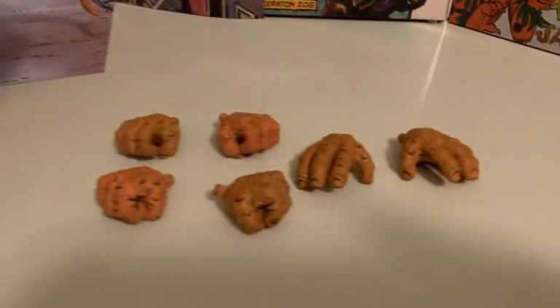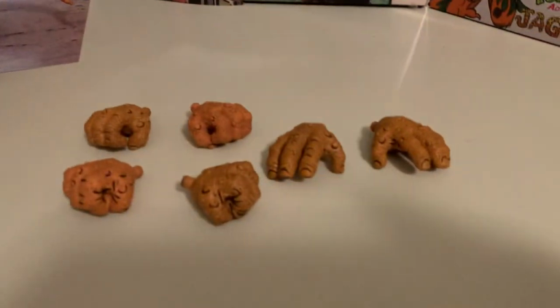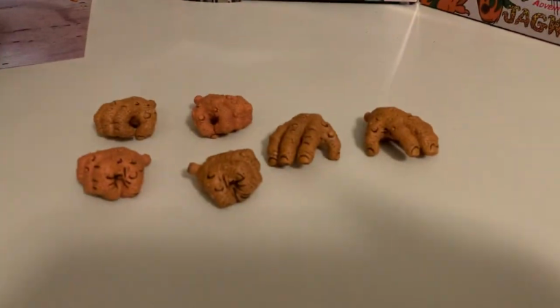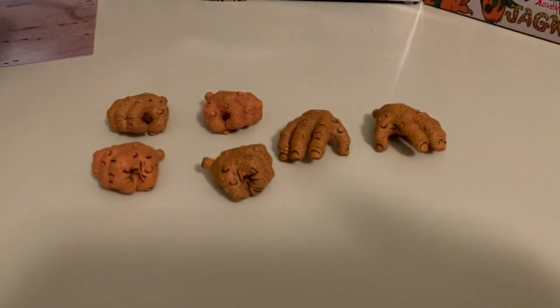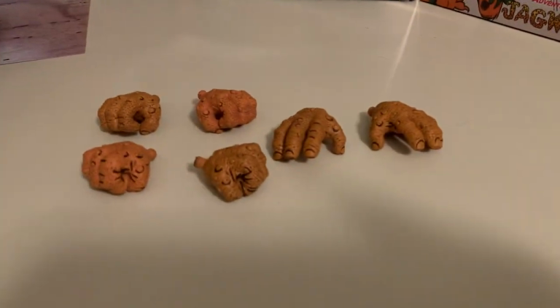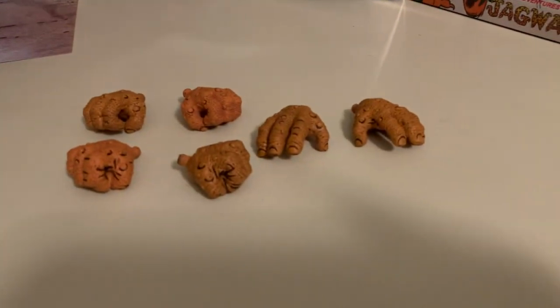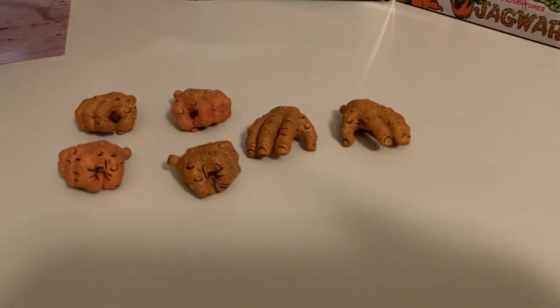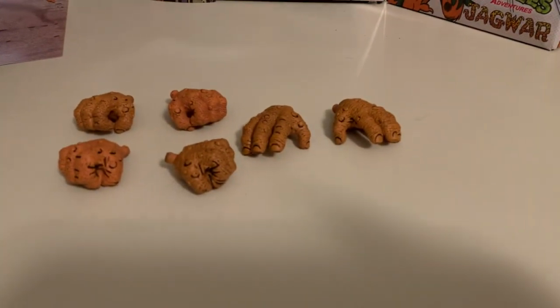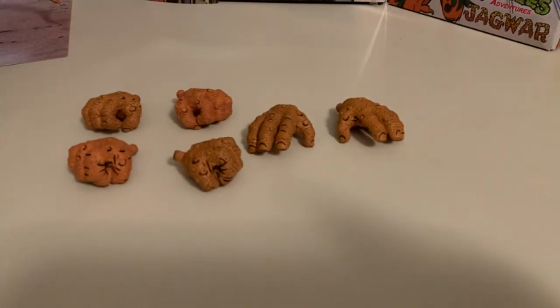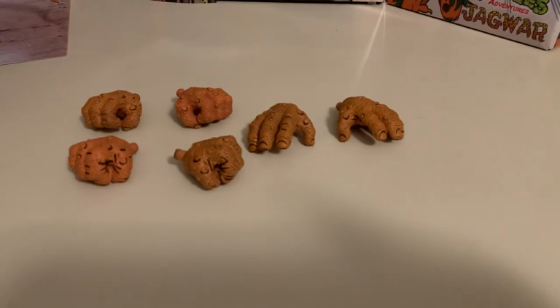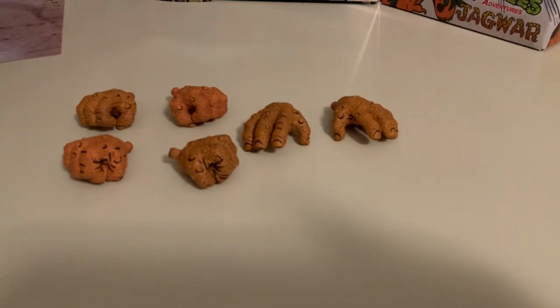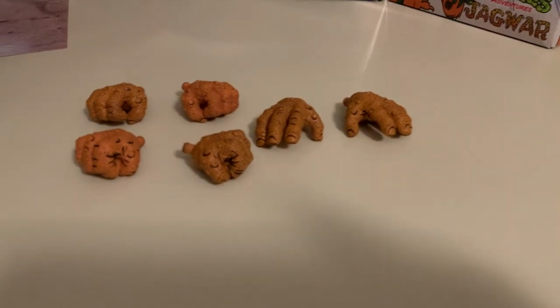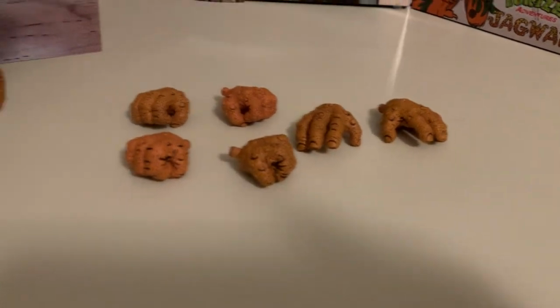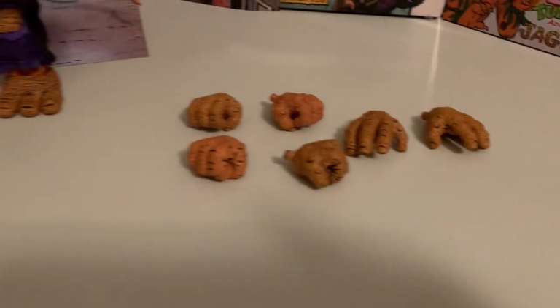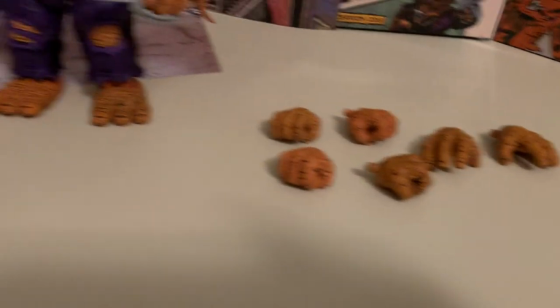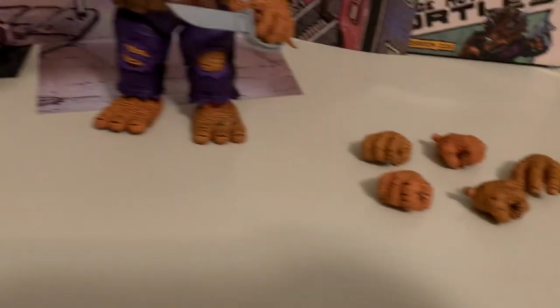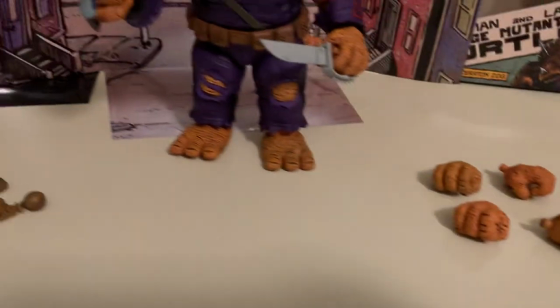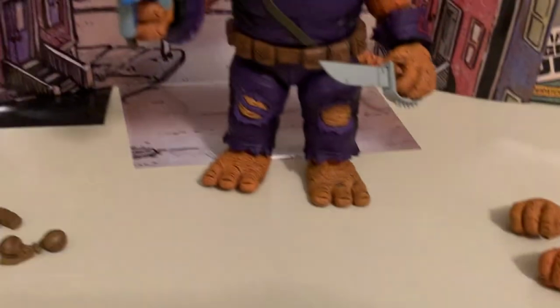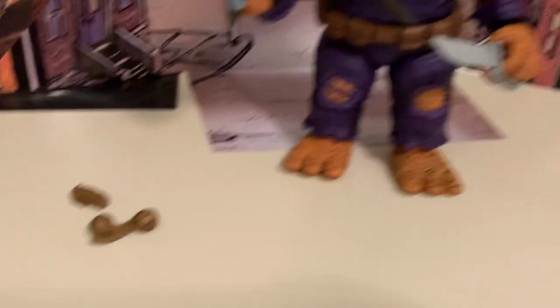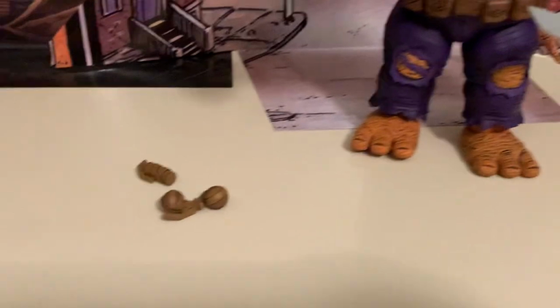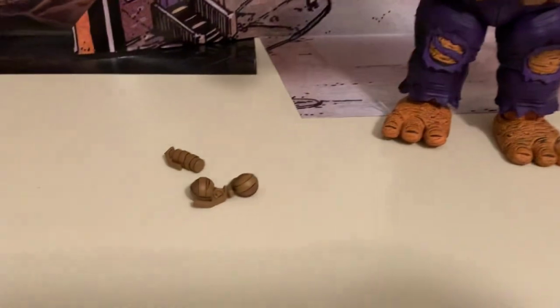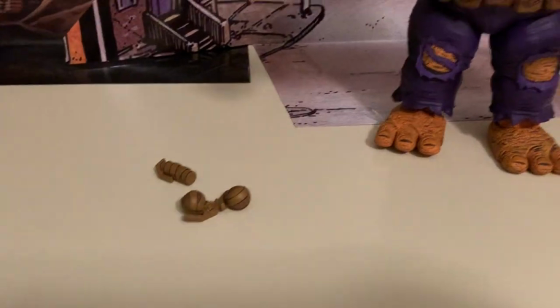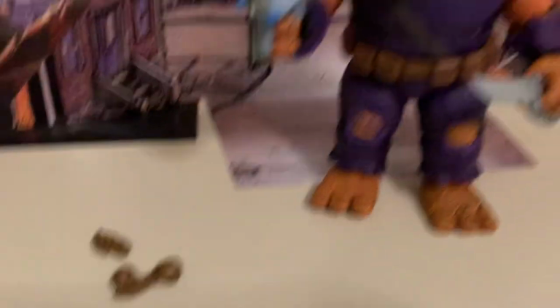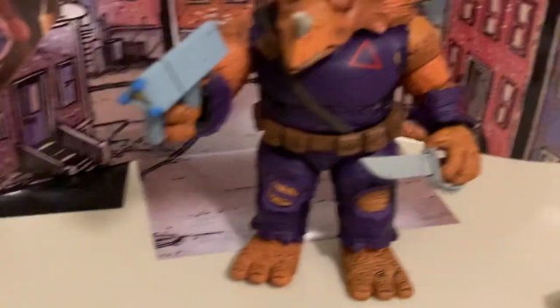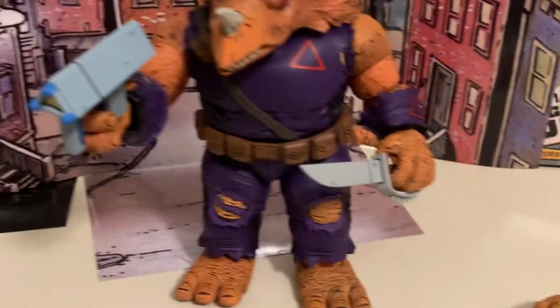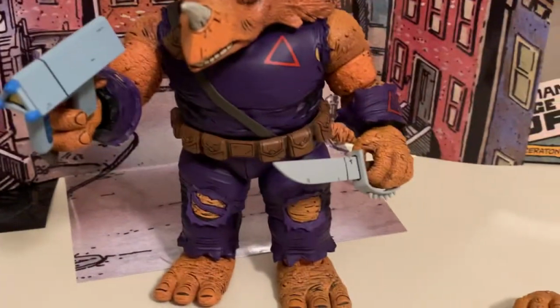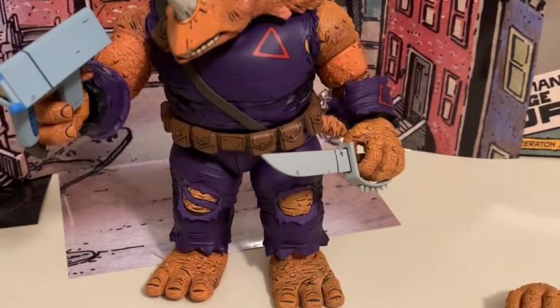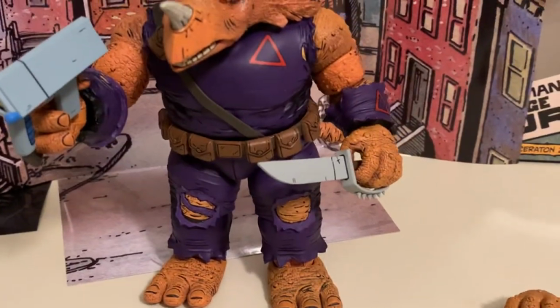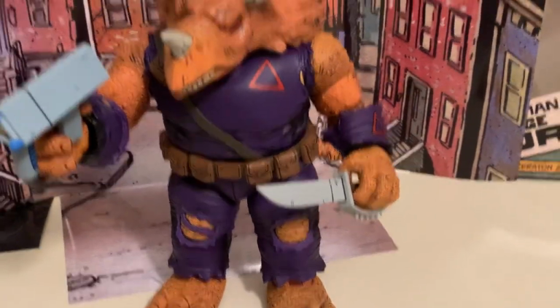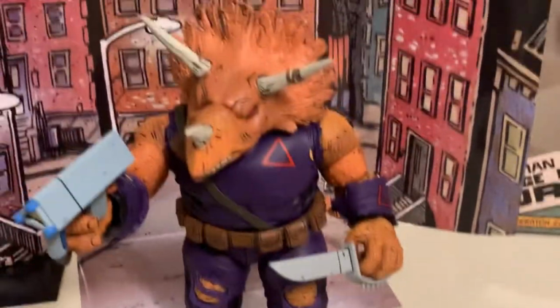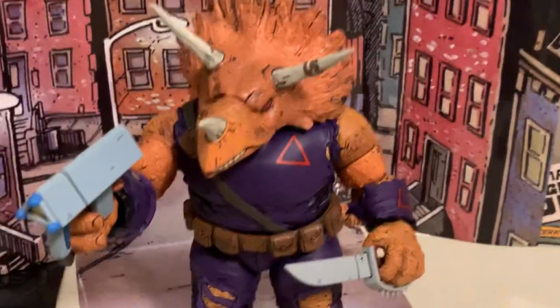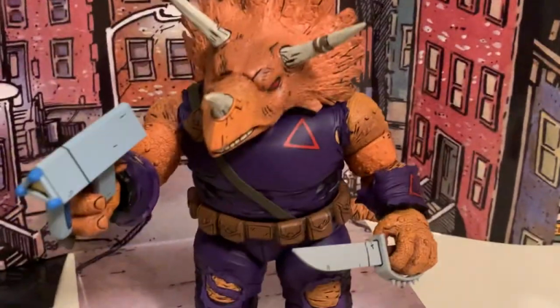You get a good selection of hands. You've got fists, open hands, and grip hands.